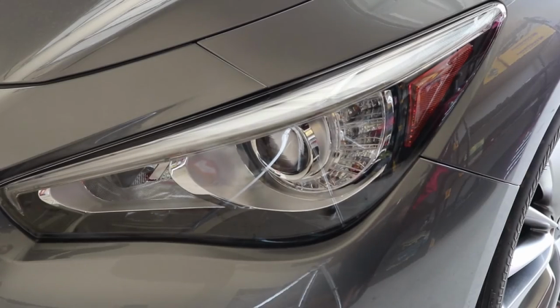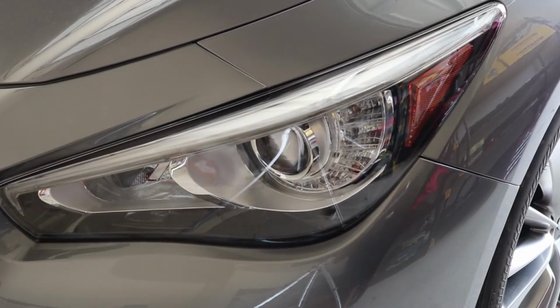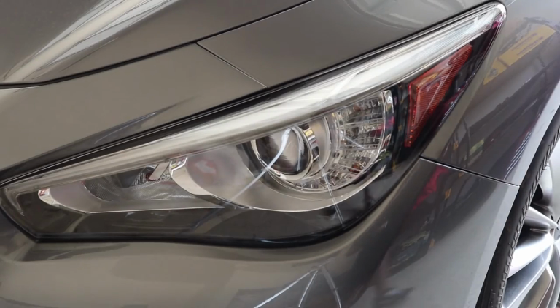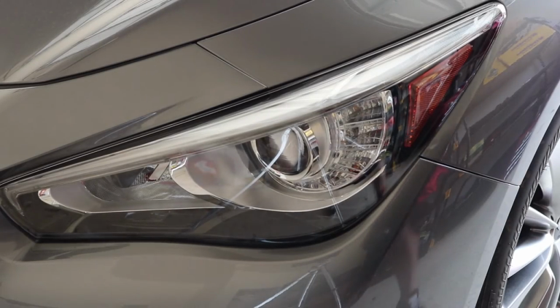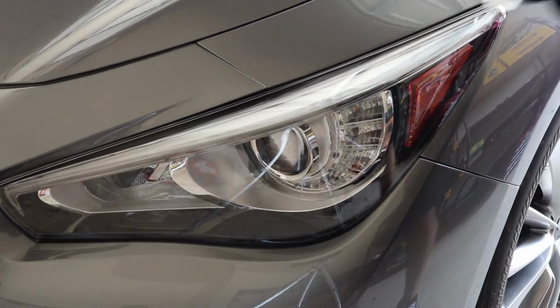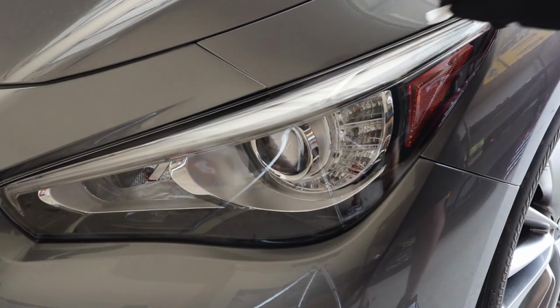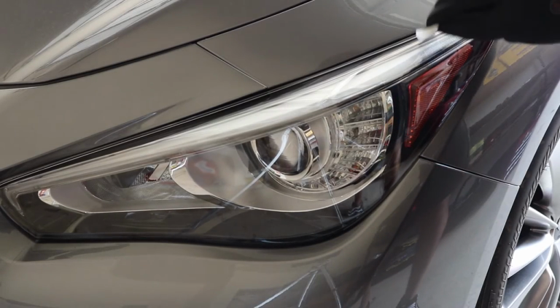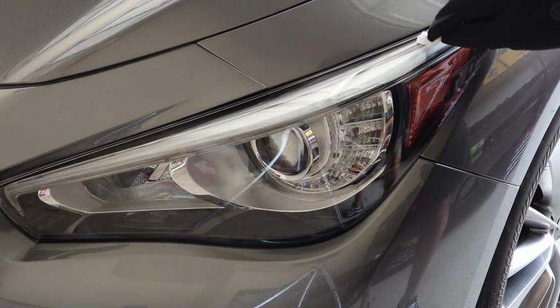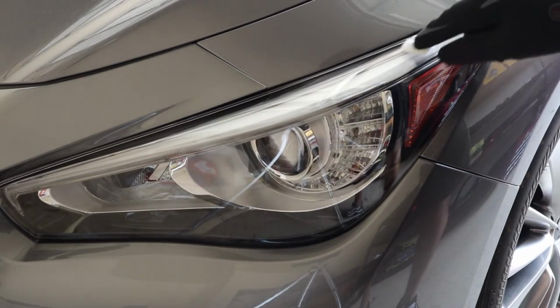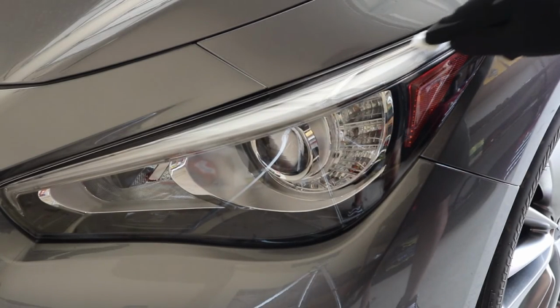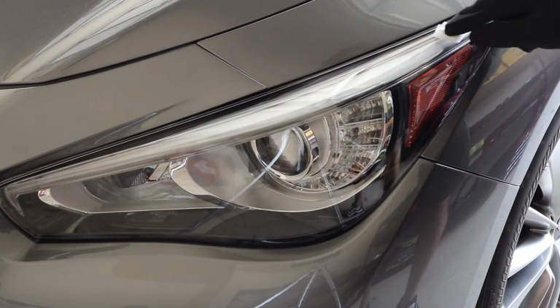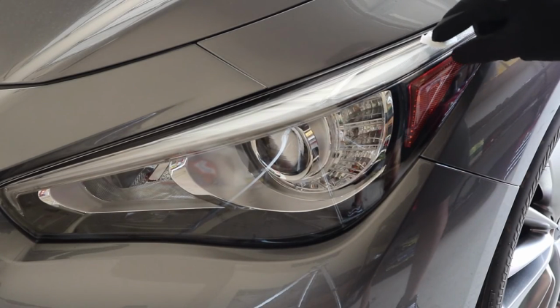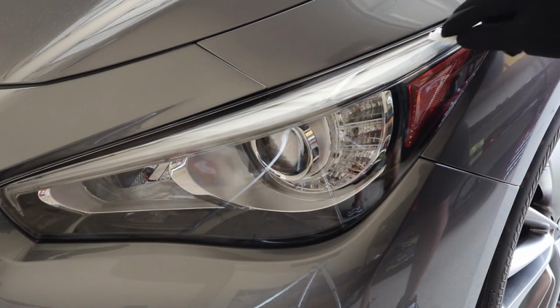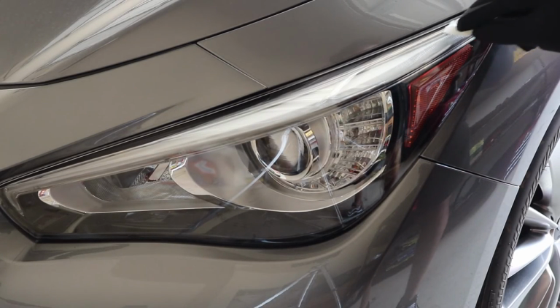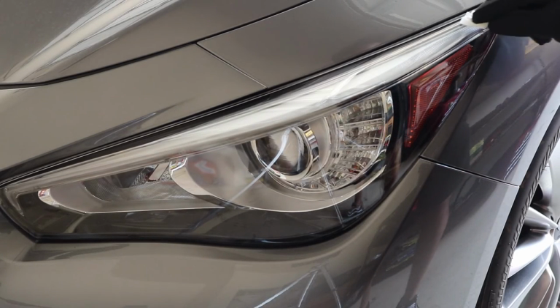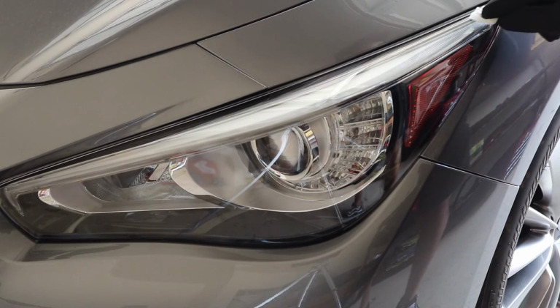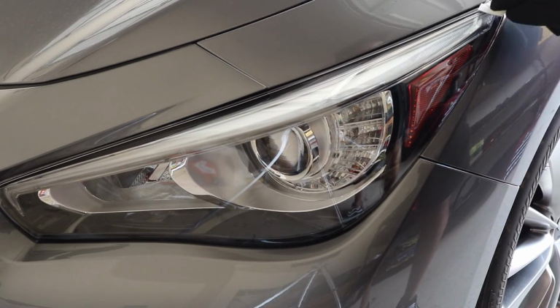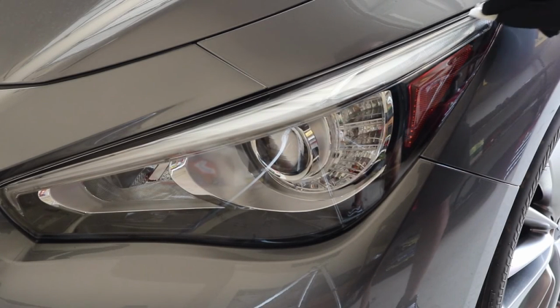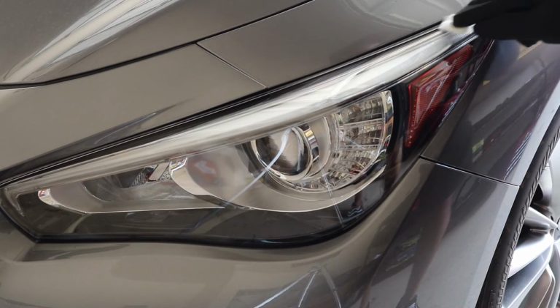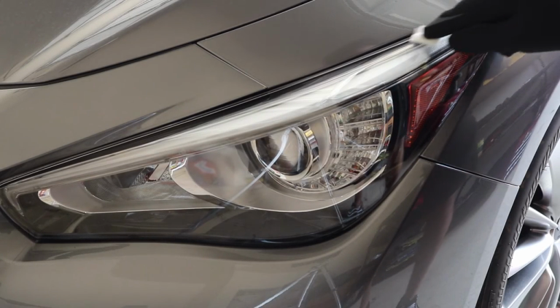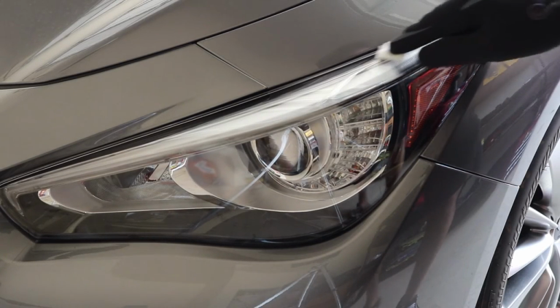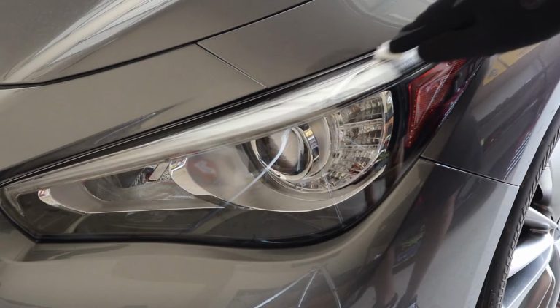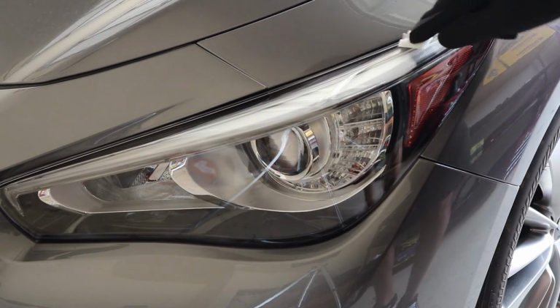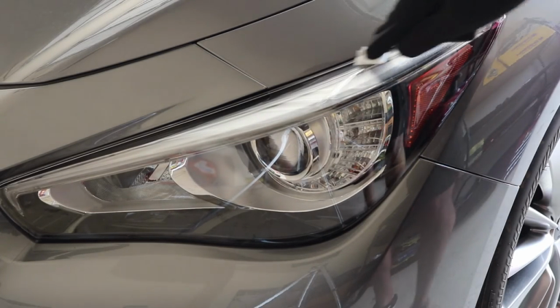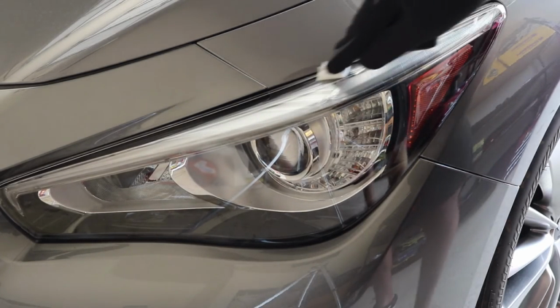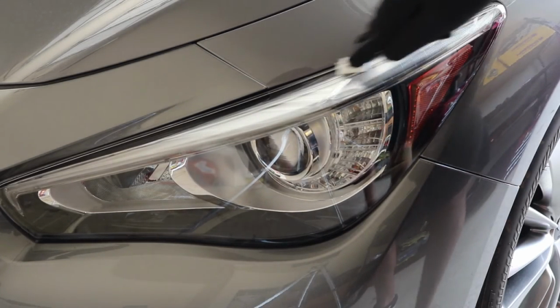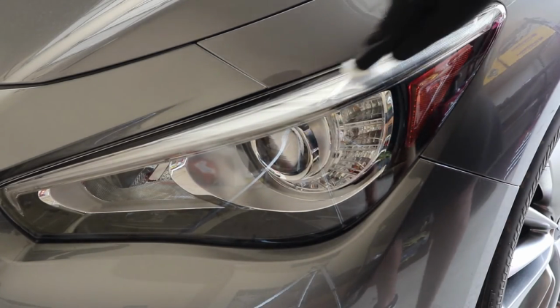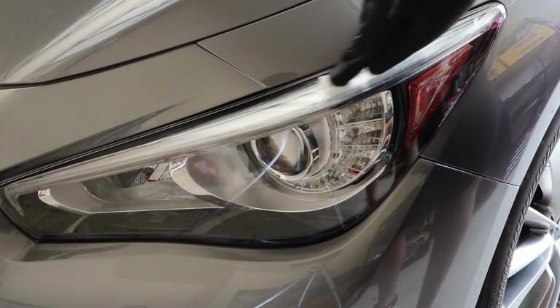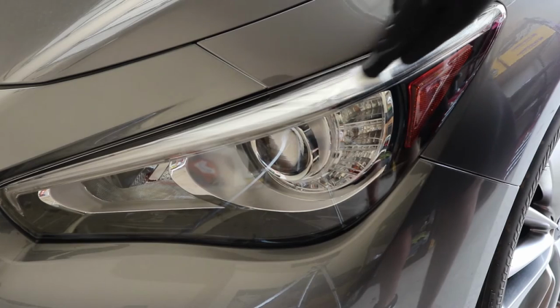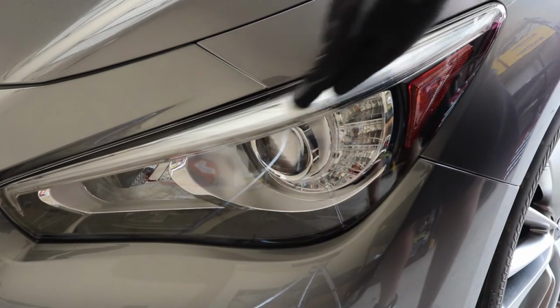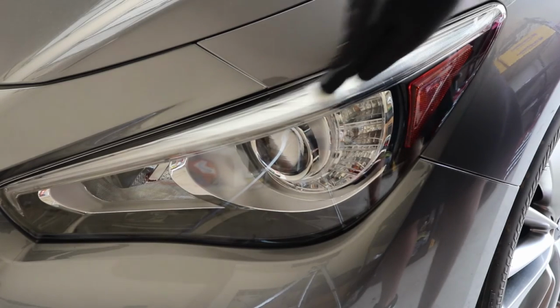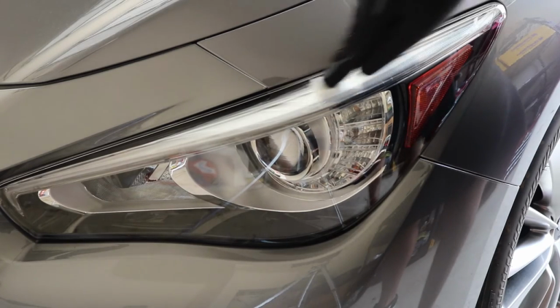The first thing you want to do is clean the headlamp, then use the adhesive promoter and let it sit for 30 to 90 seconds.